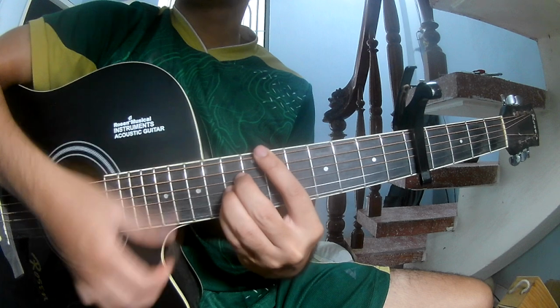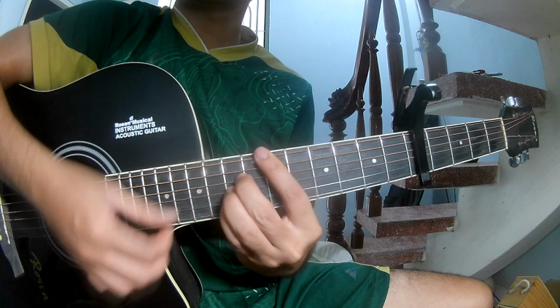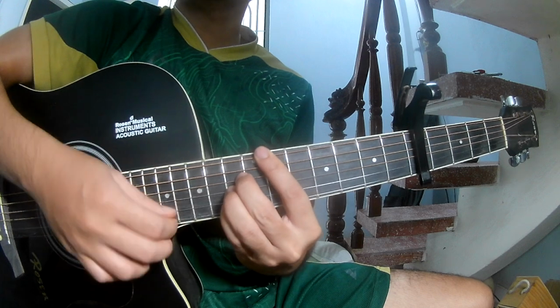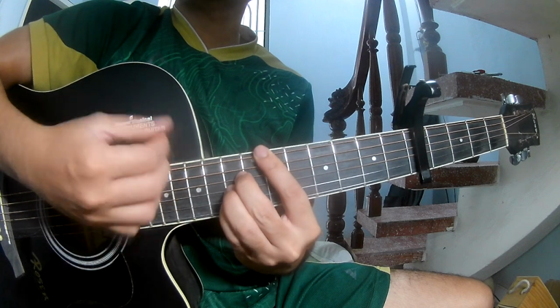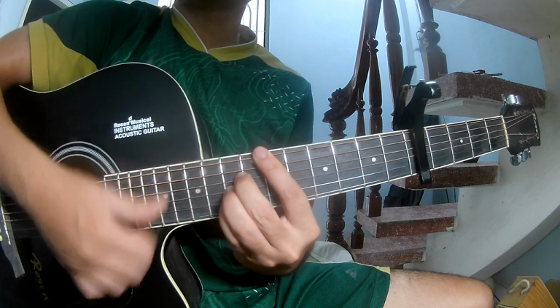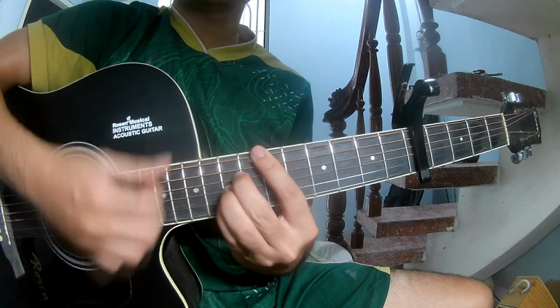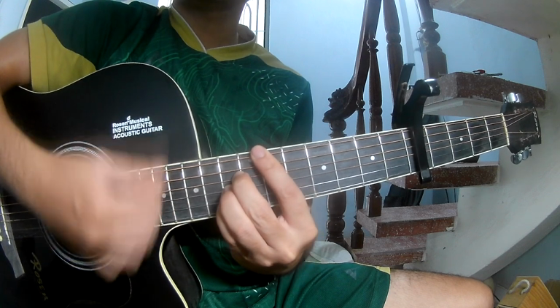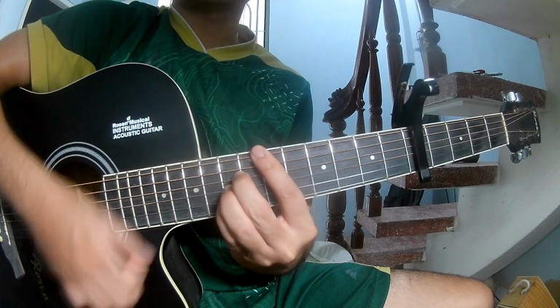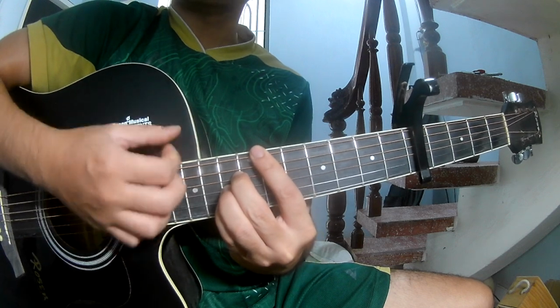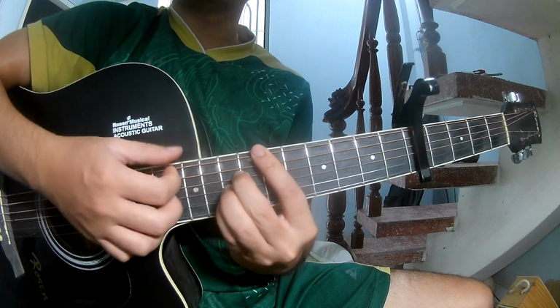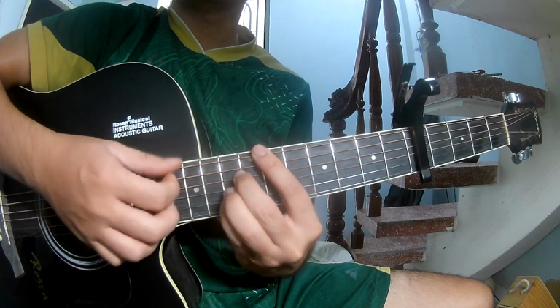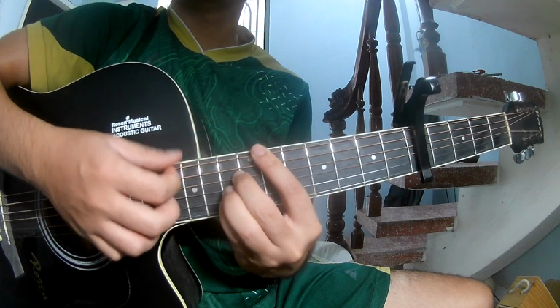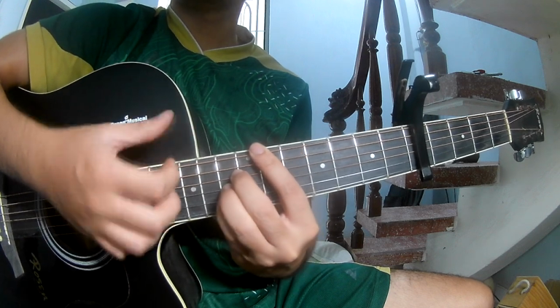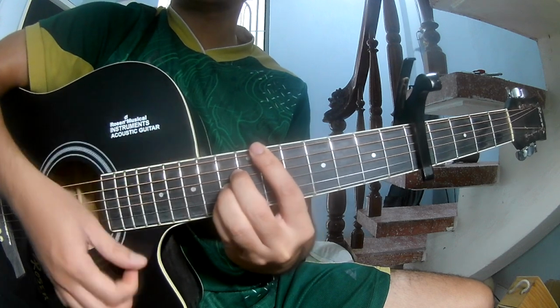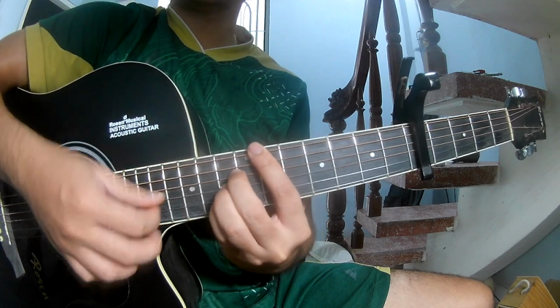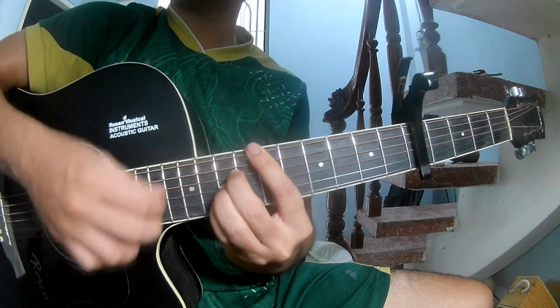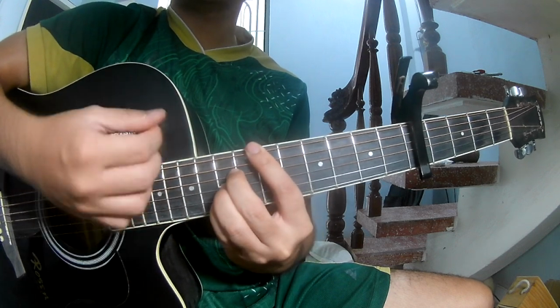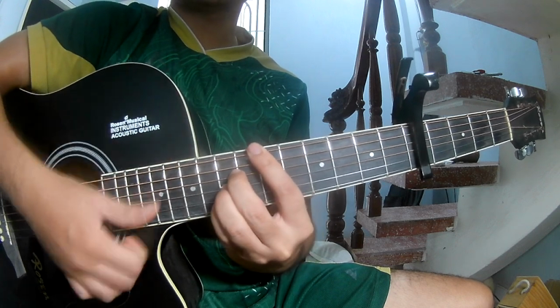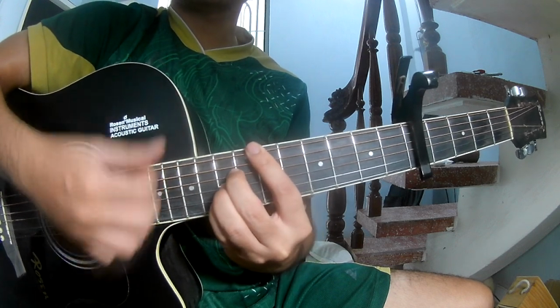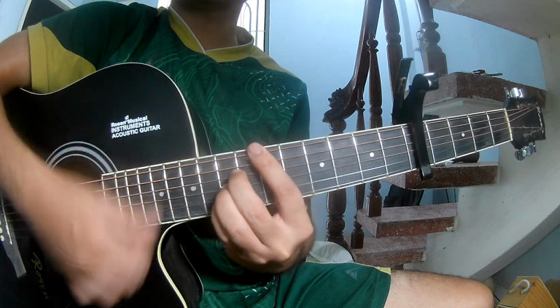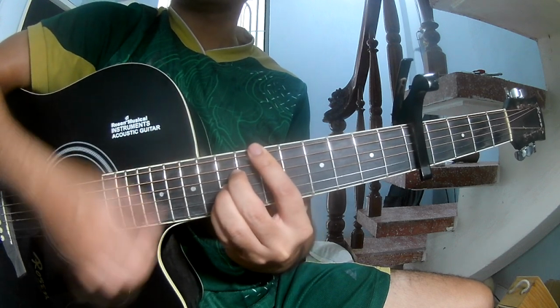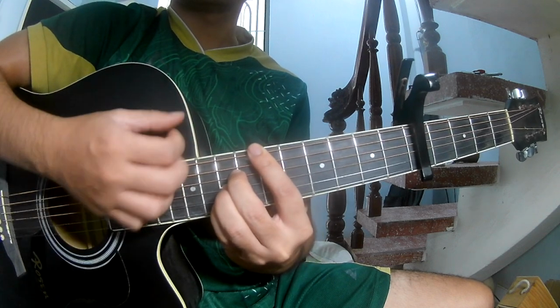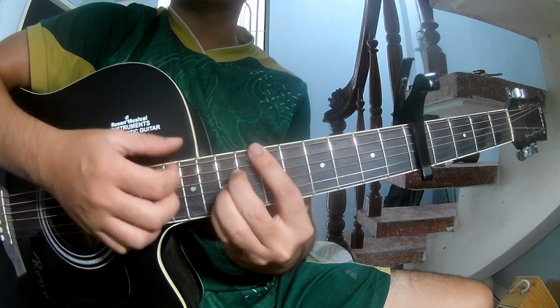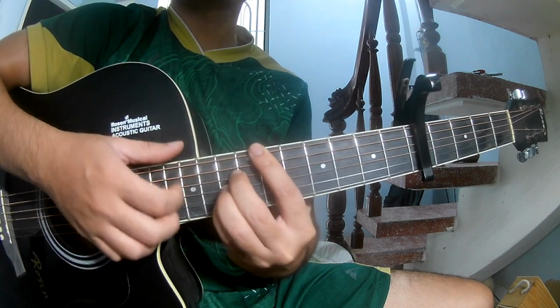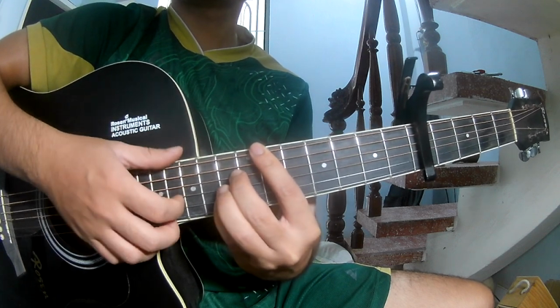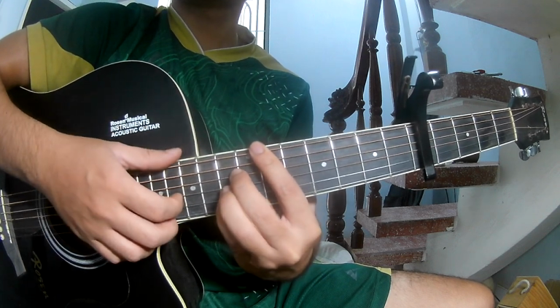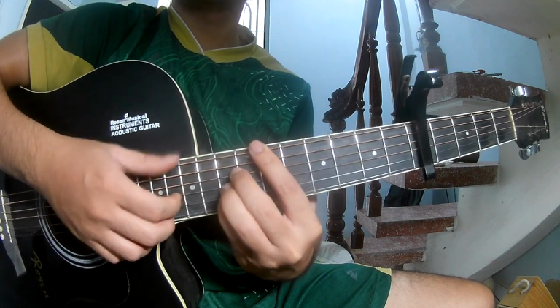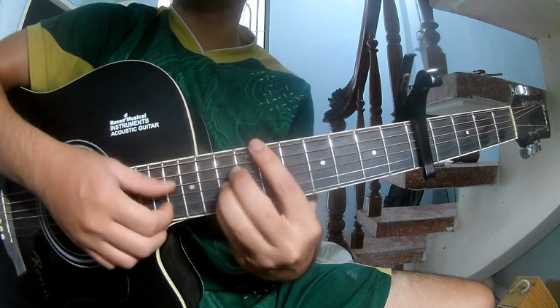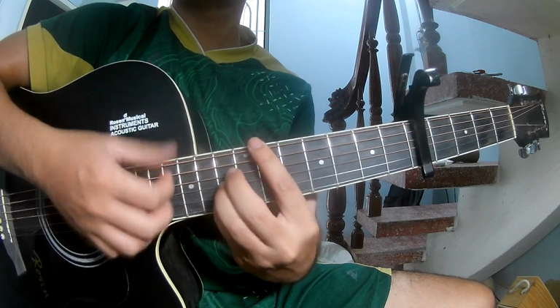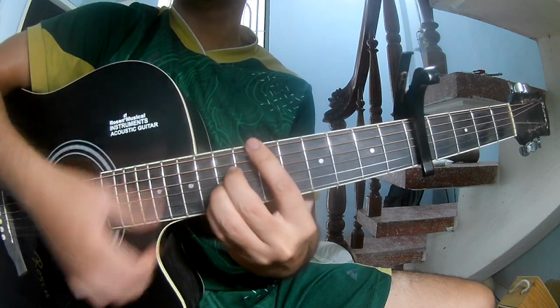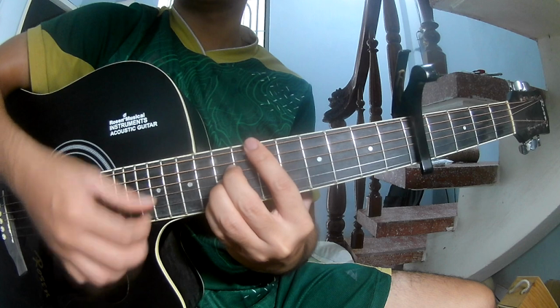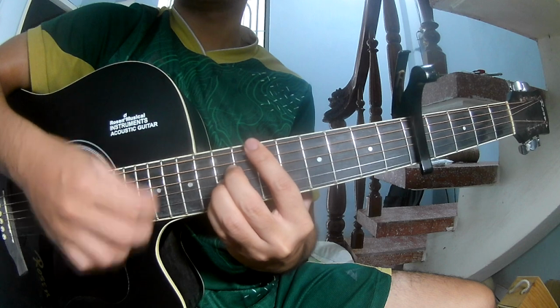The strum pattern goes: Down, Down, Down, Up, Down, Down, Down, Up. And a super long Dm hold.